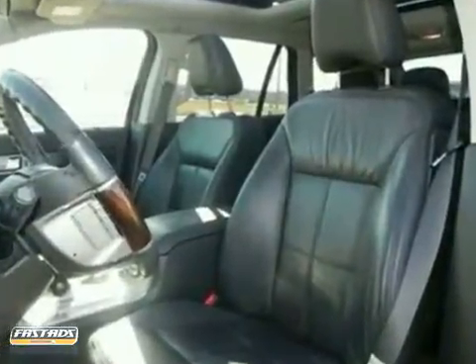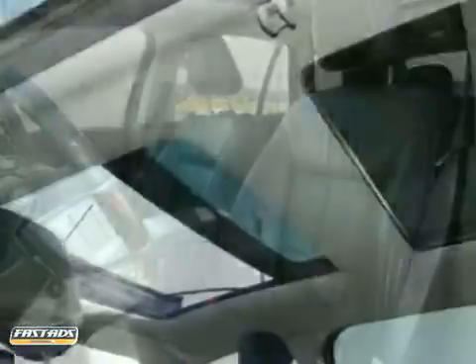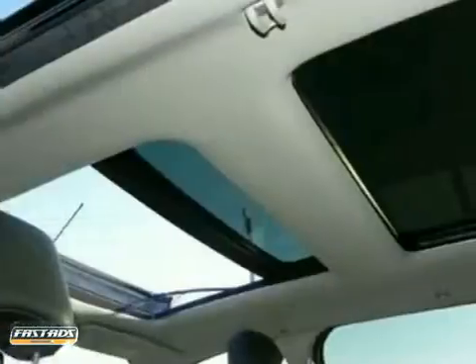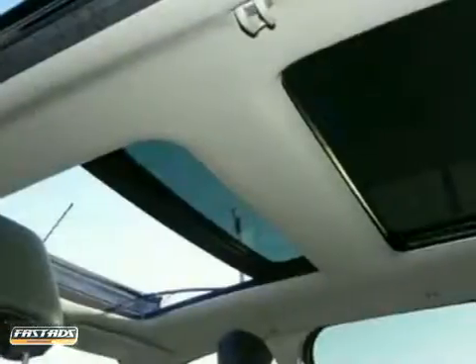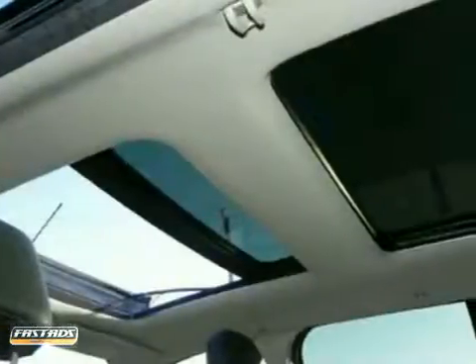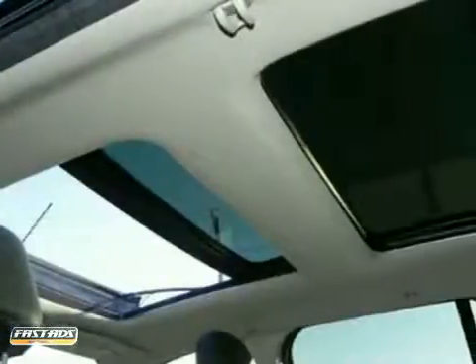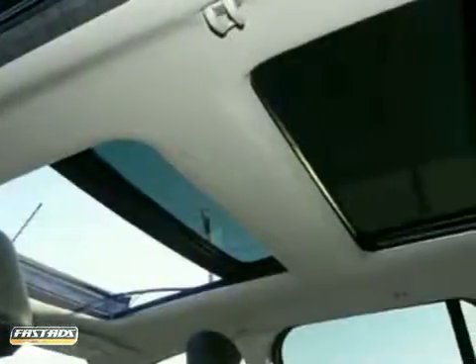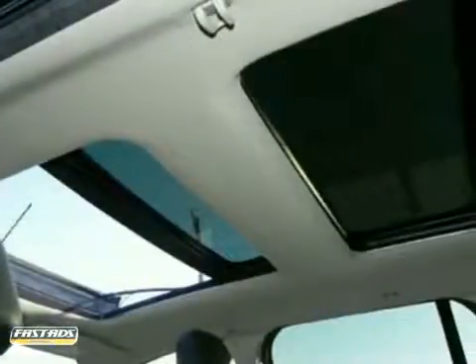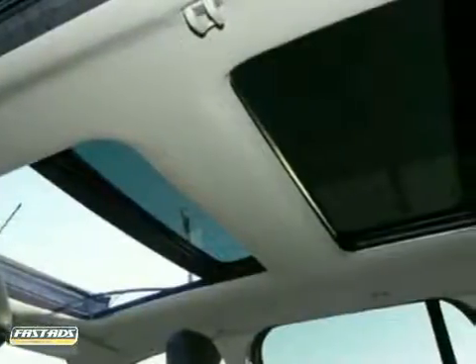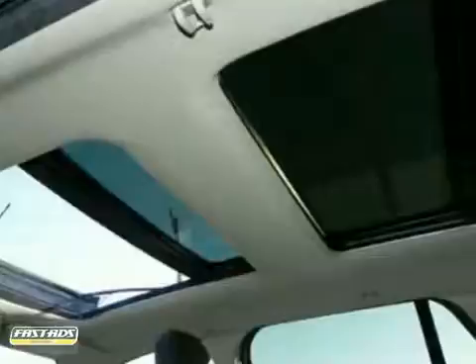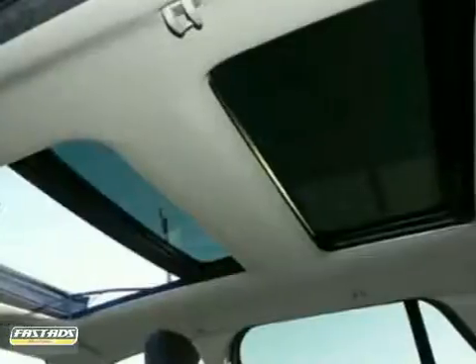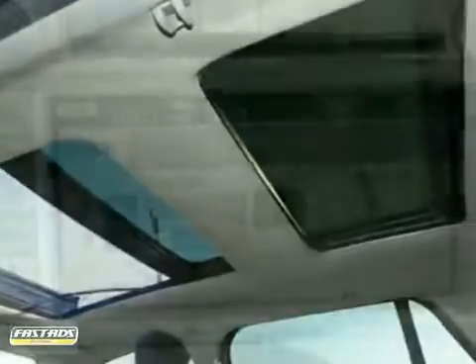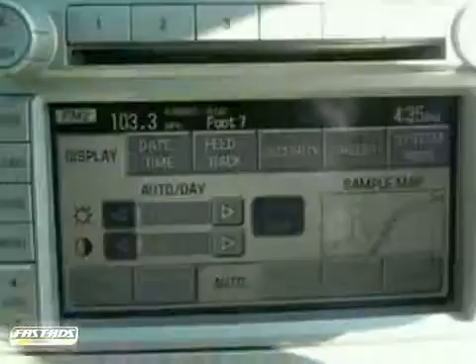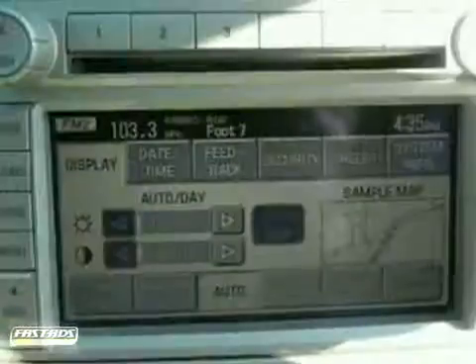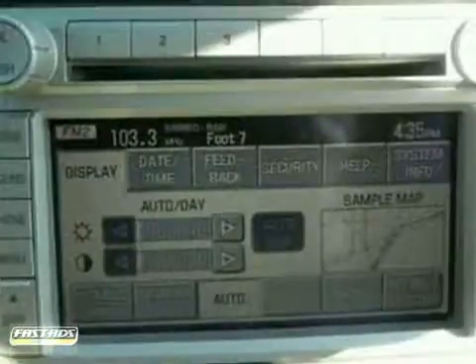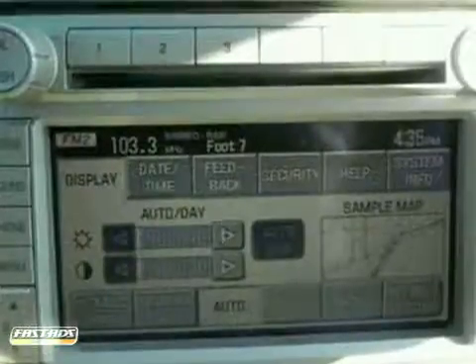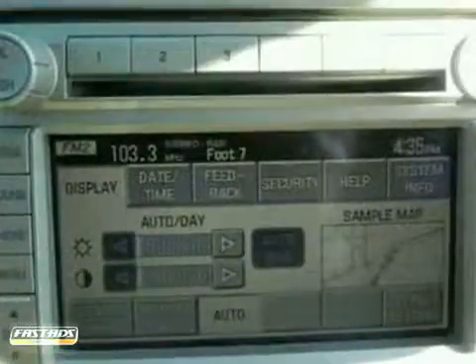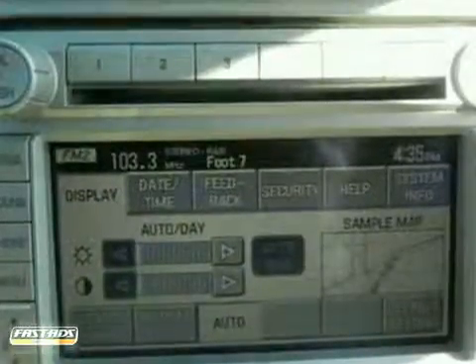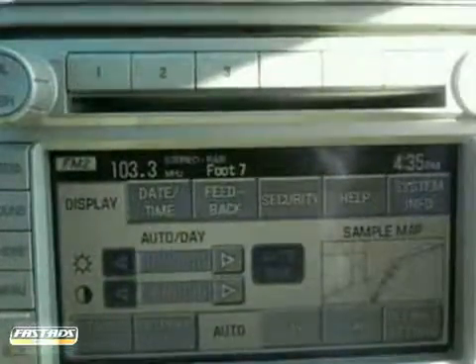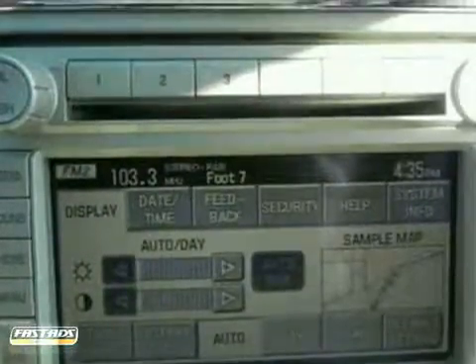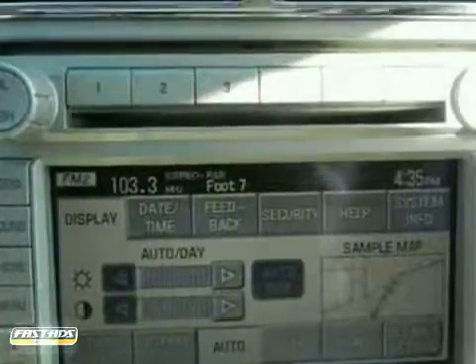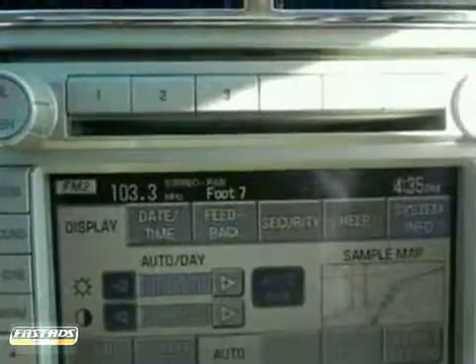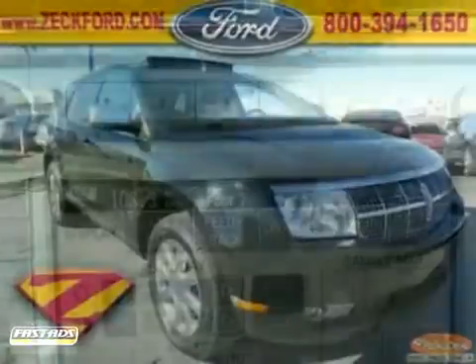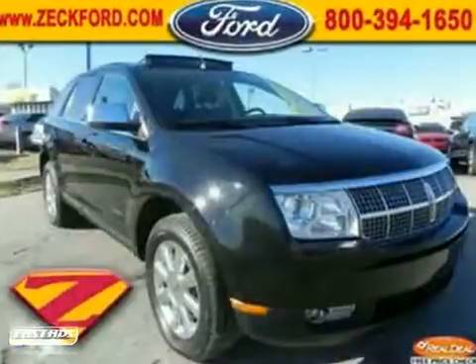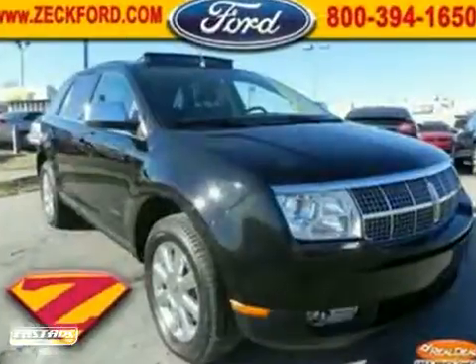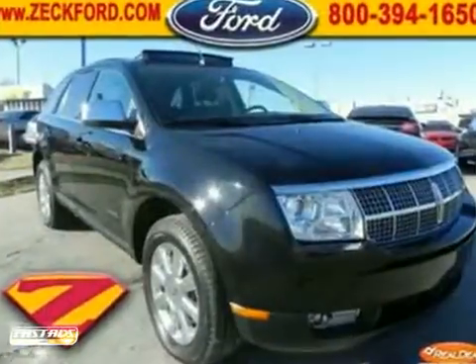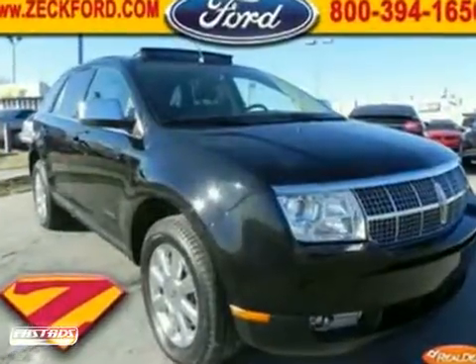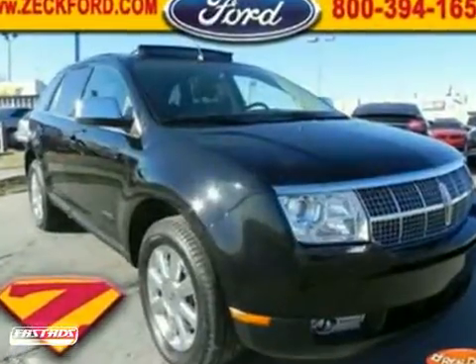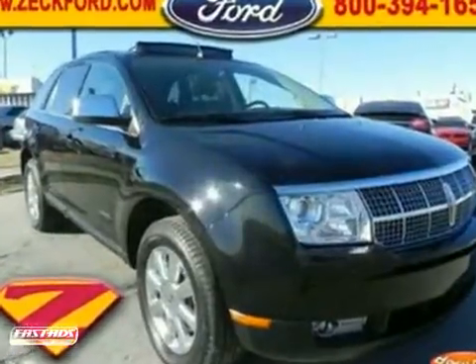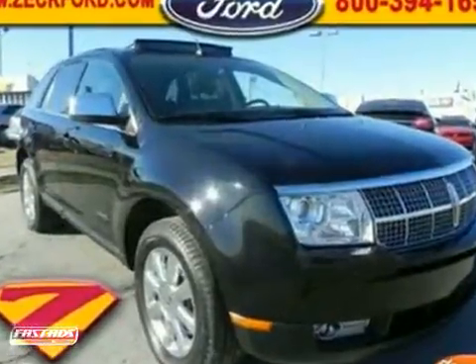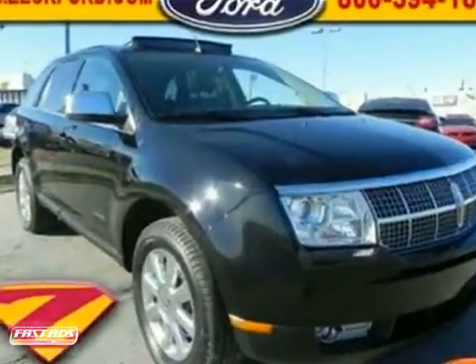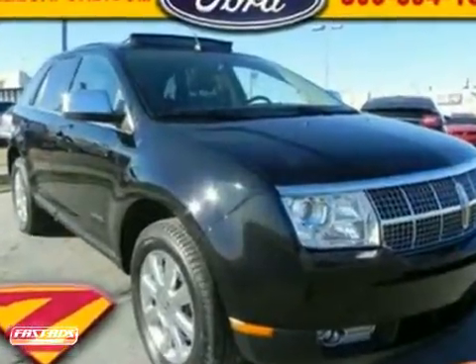Features include a THX audio system with CD player, climate control, and chrome wheels. It also has a moonroof and a navigation system.